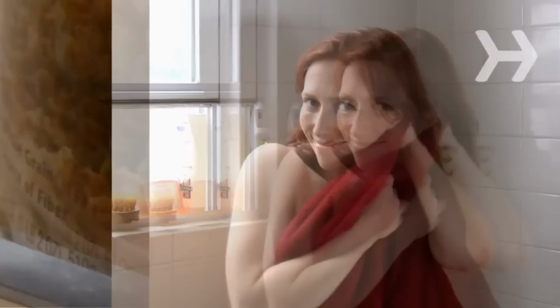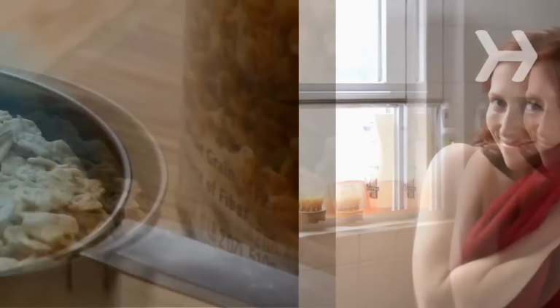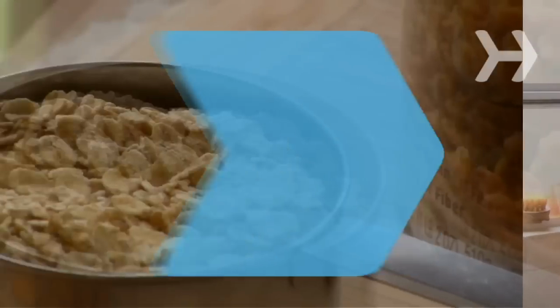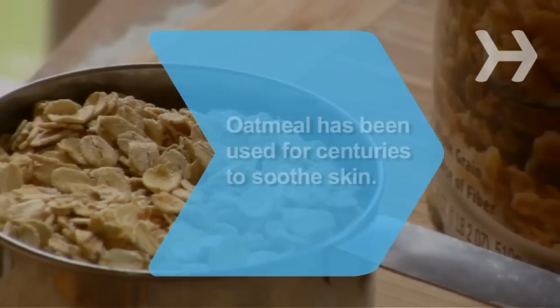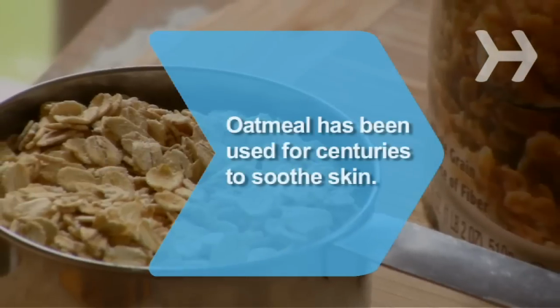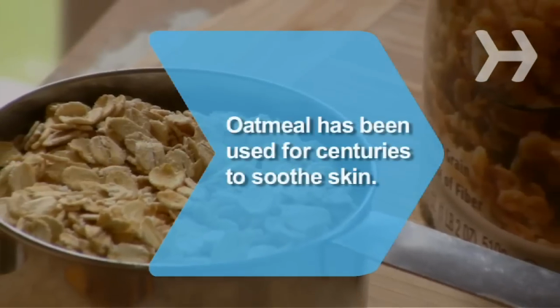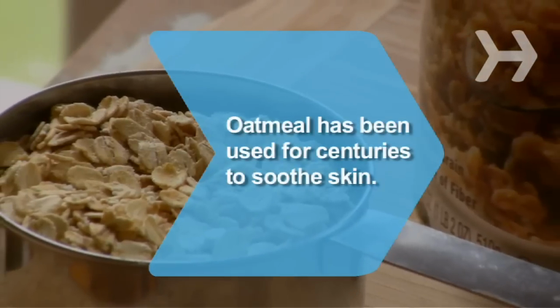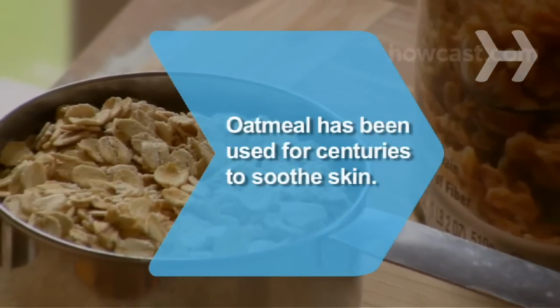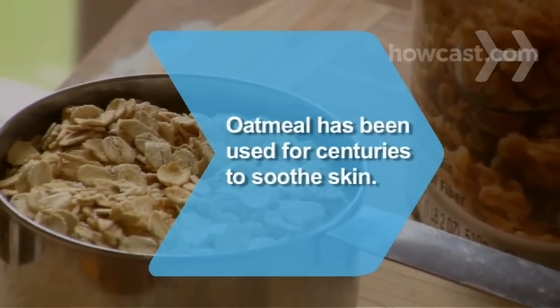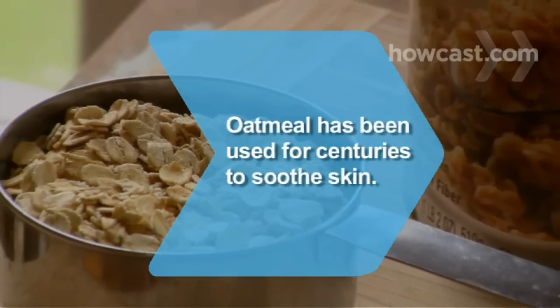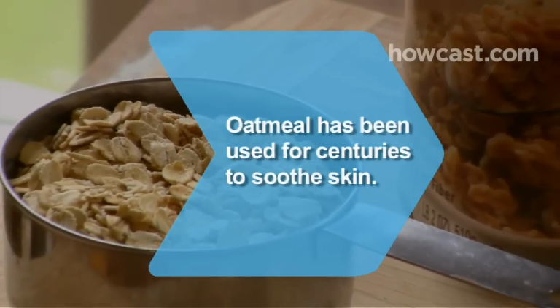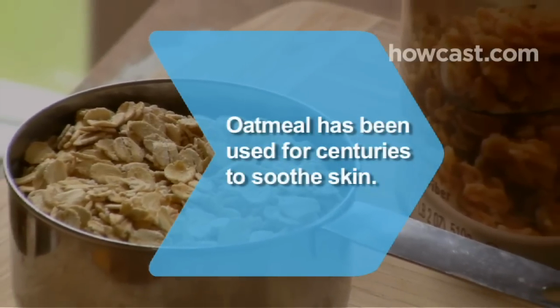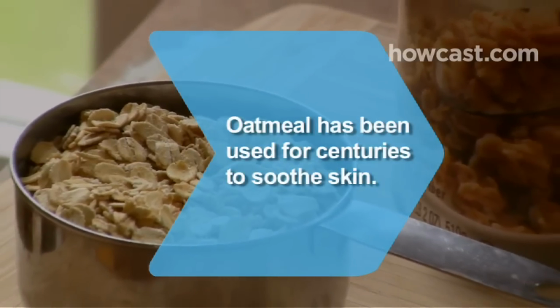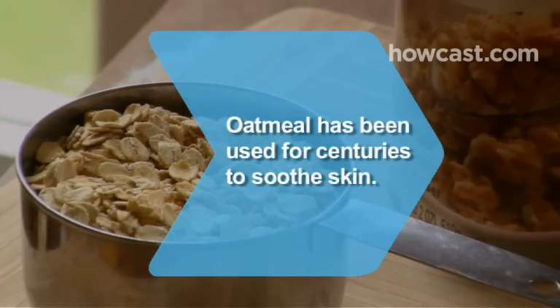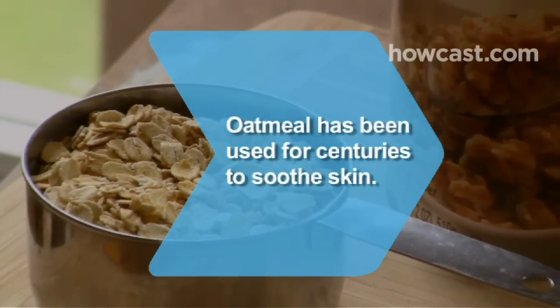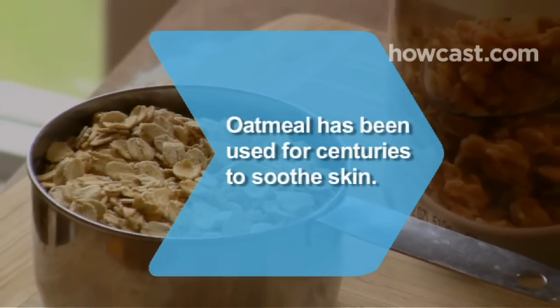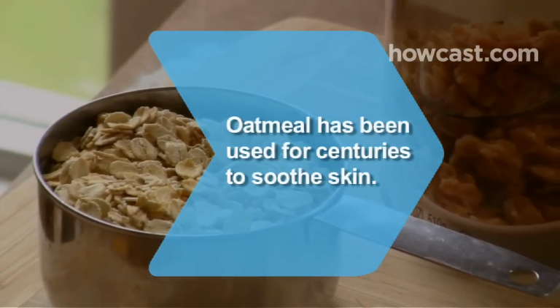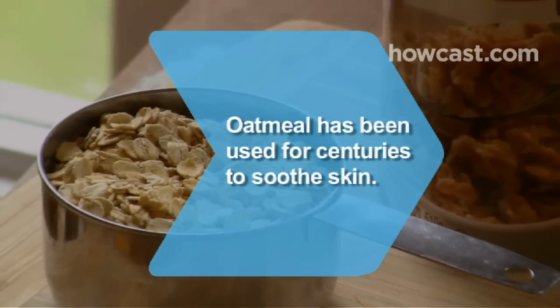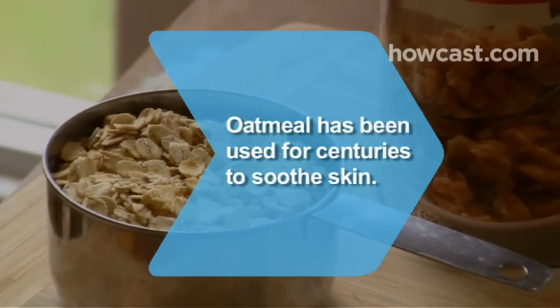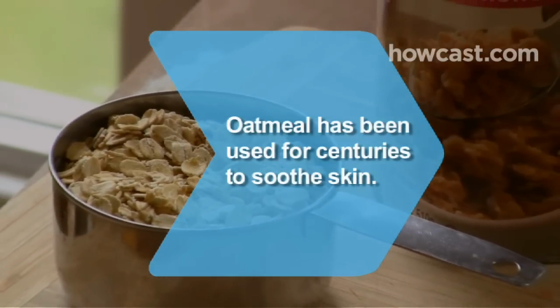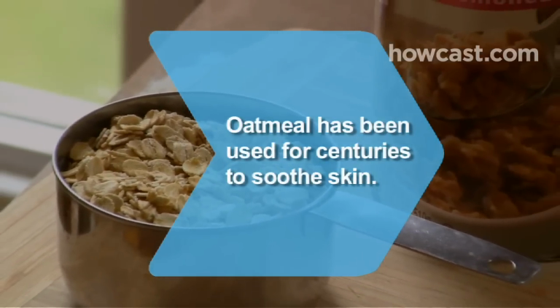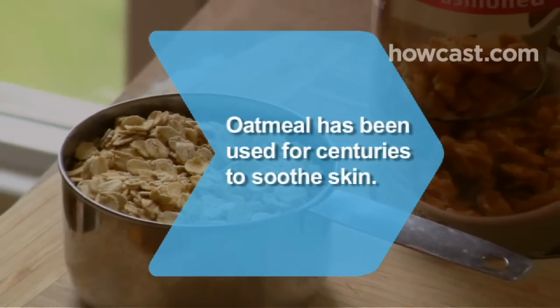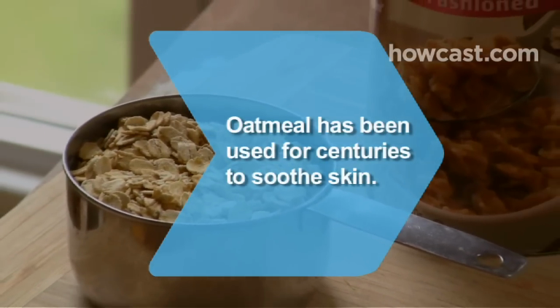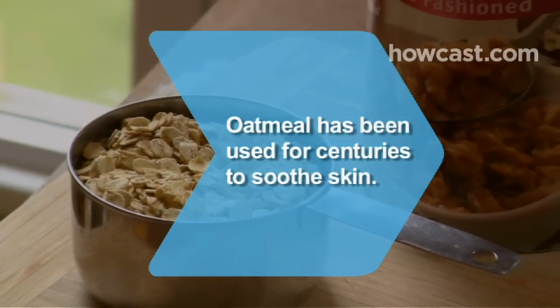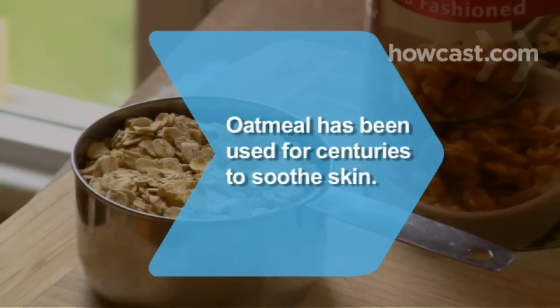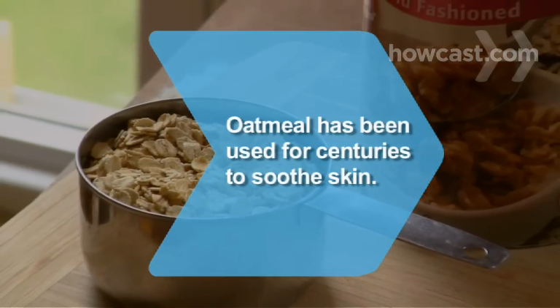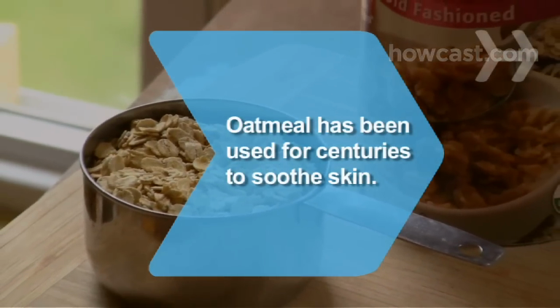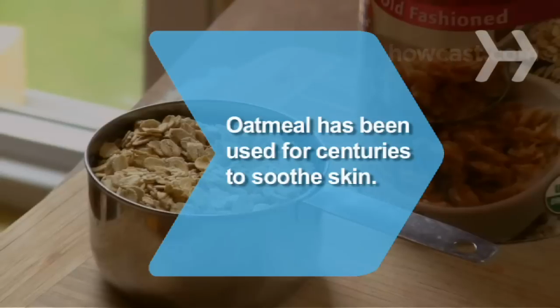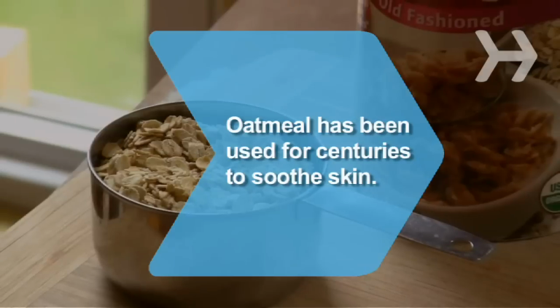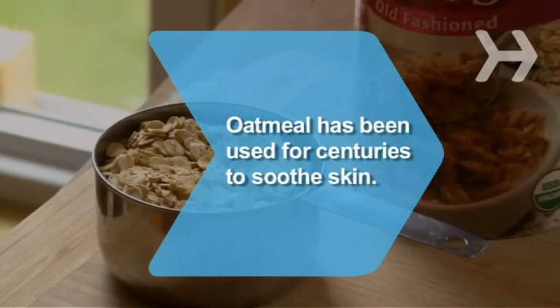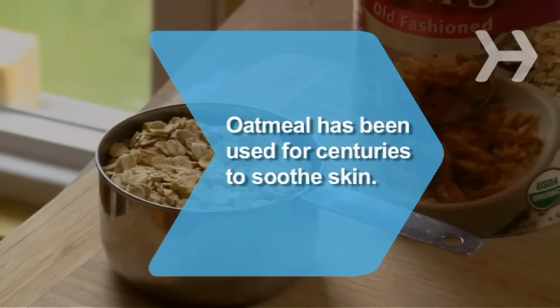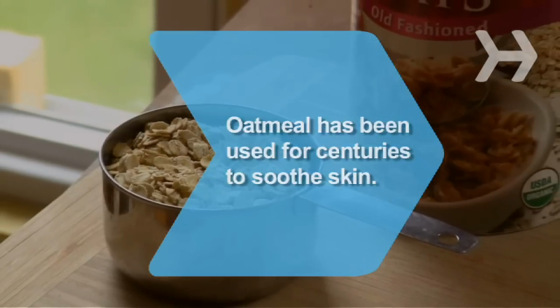Did you know oatmeal has anti-inflammatory properties and has been used for centuries to soothe skin.